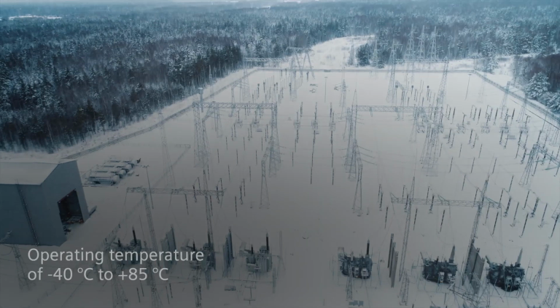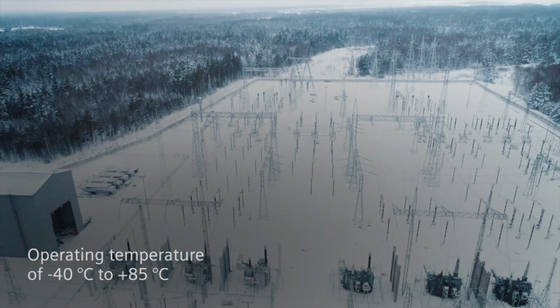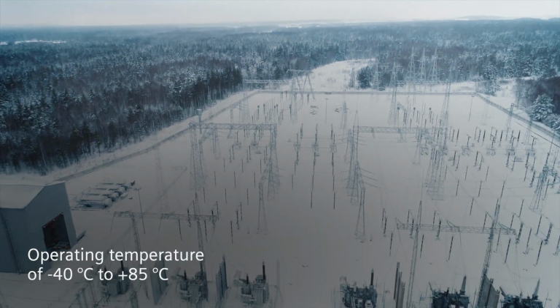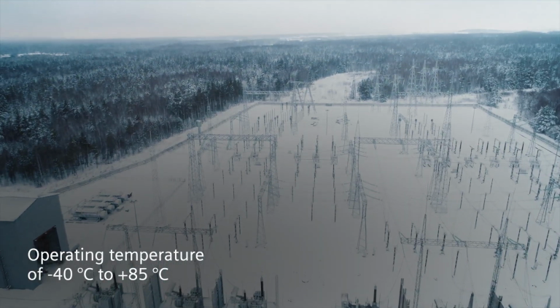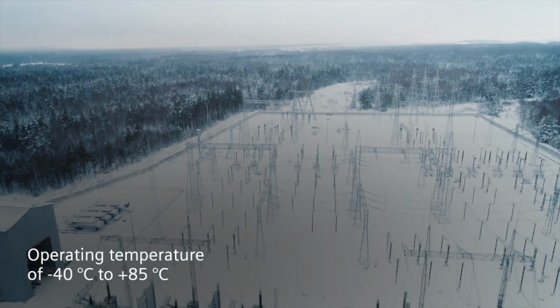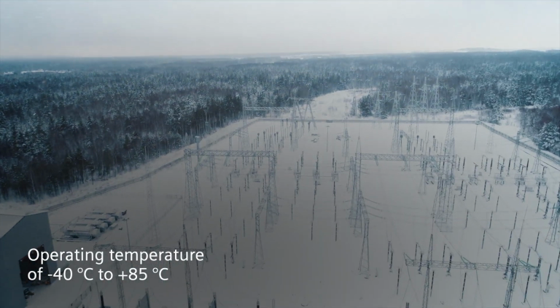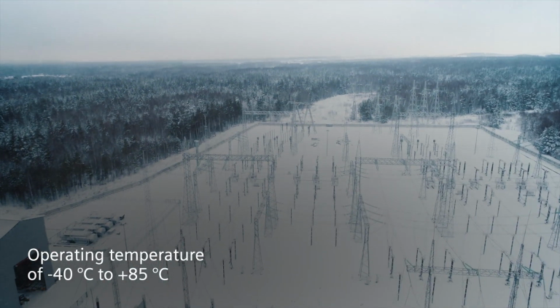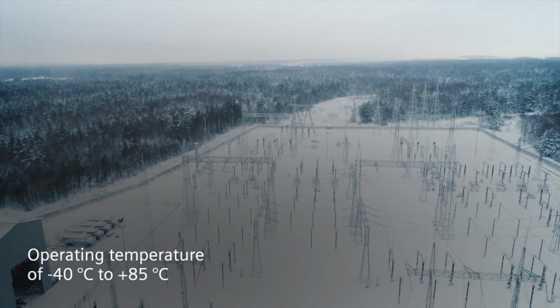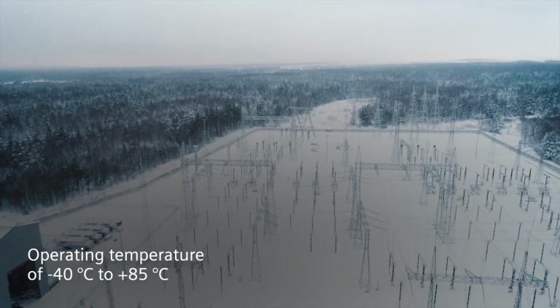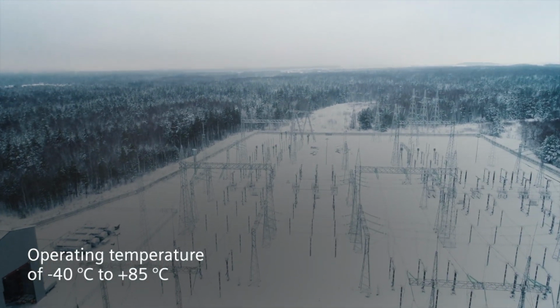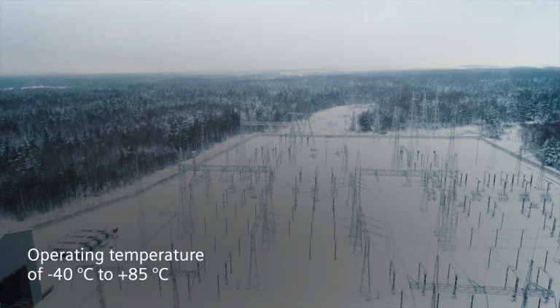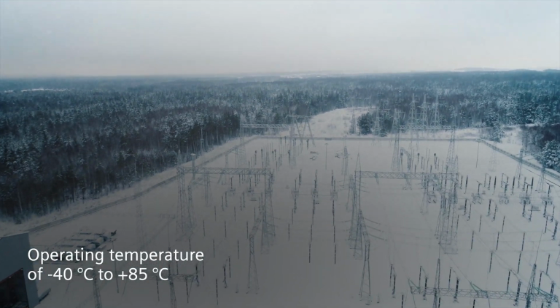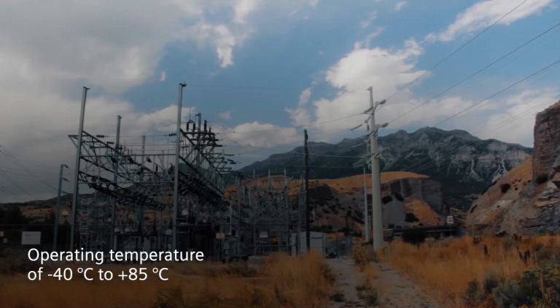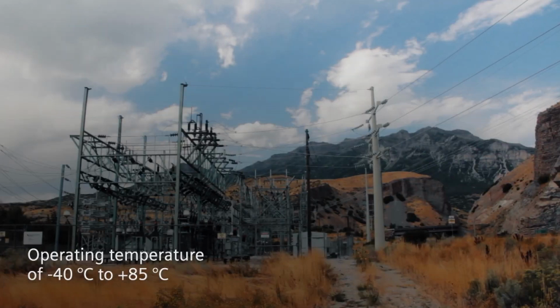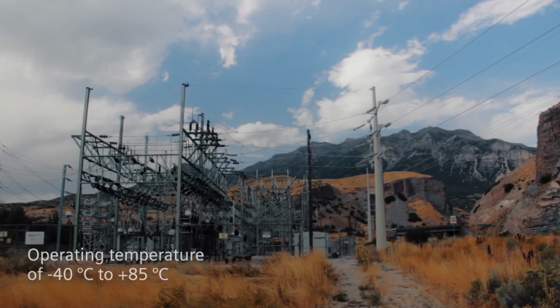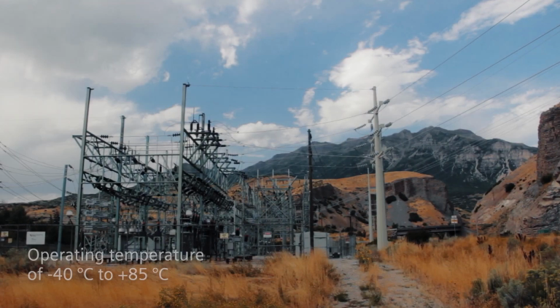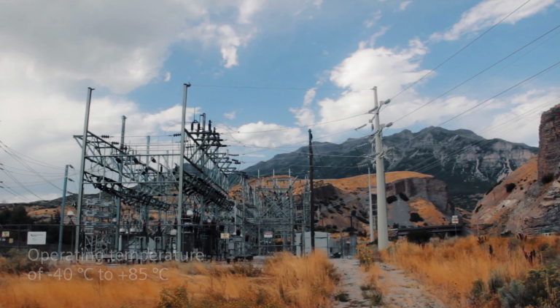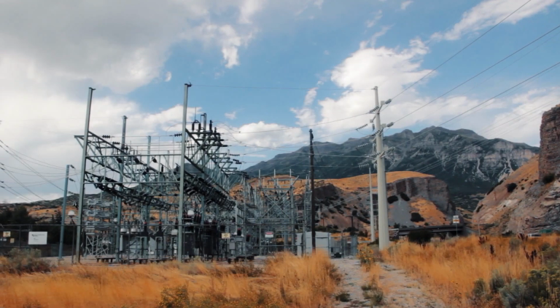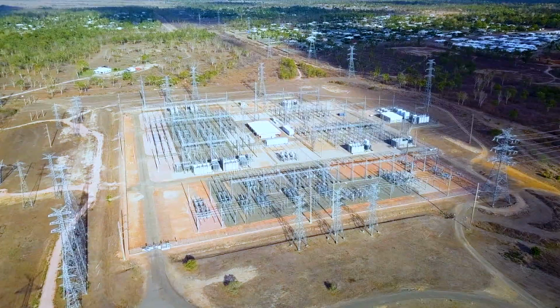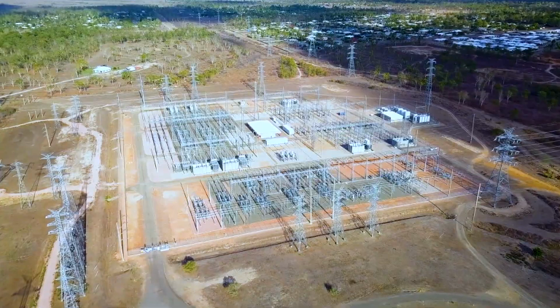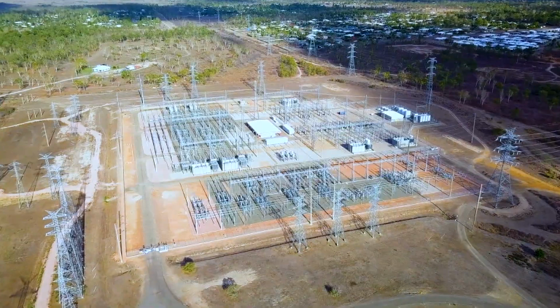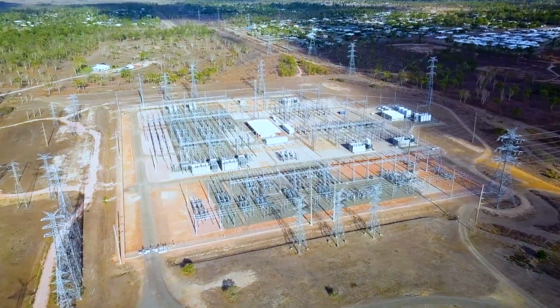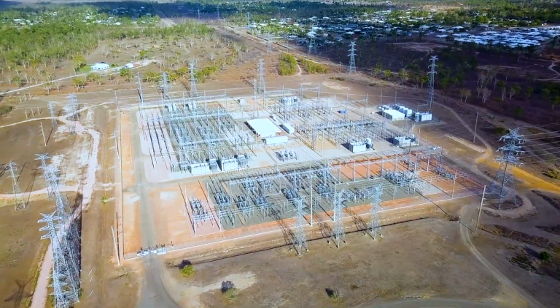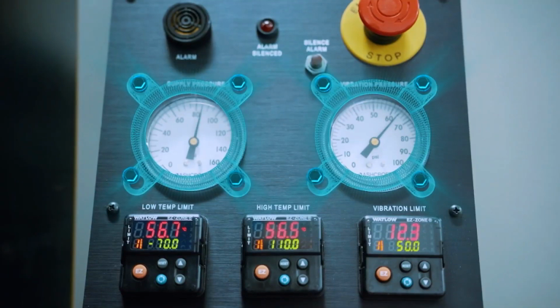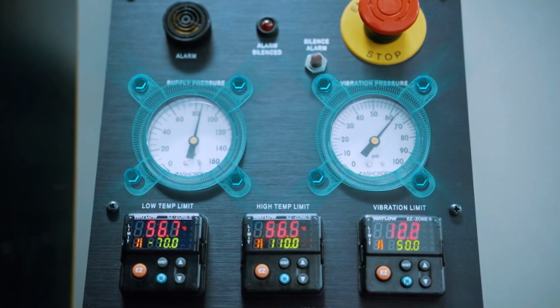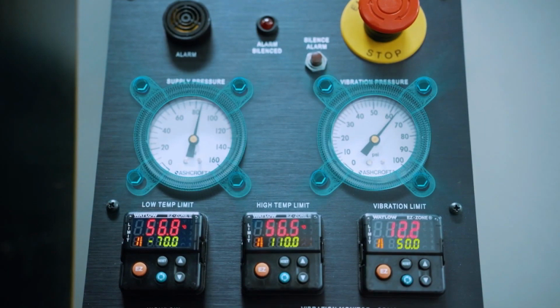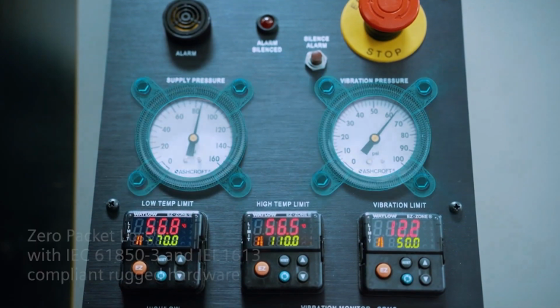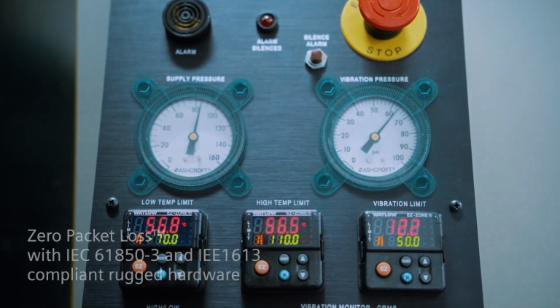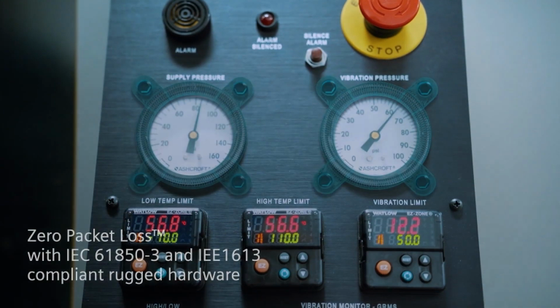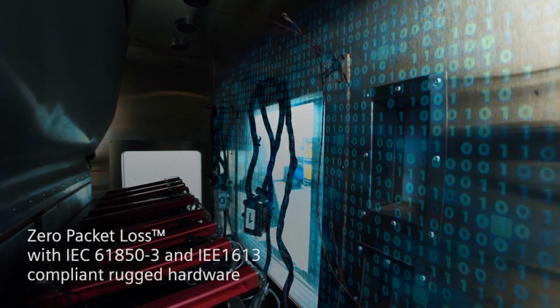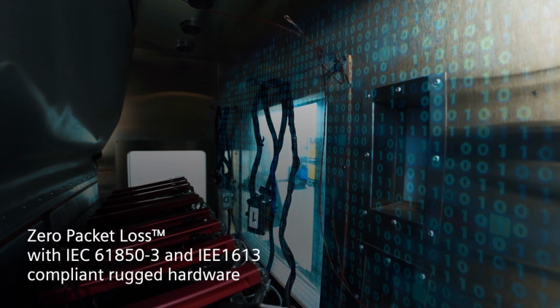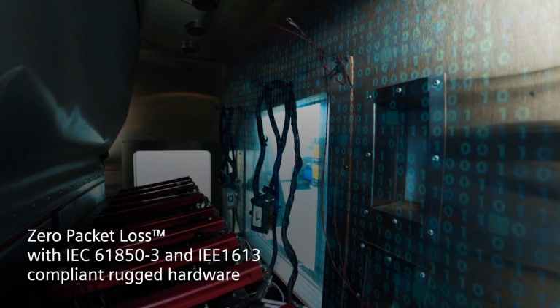And a low total cost of ownership thanks to error-free operation in harsh environments under high EMI levels.